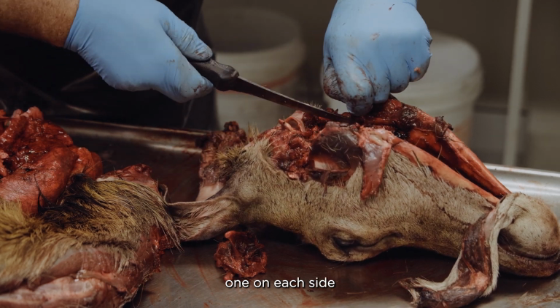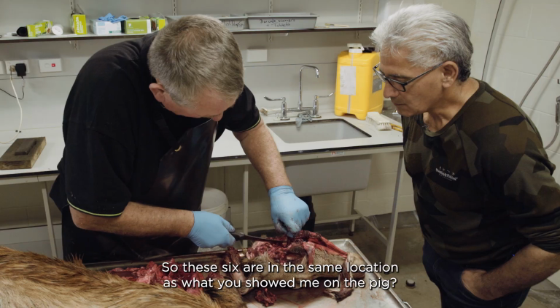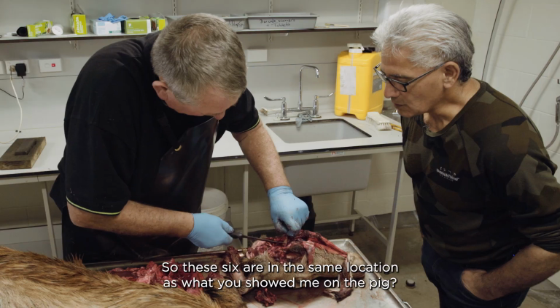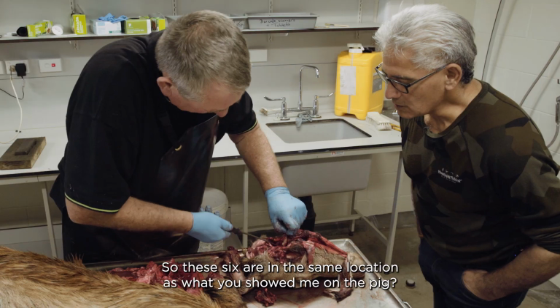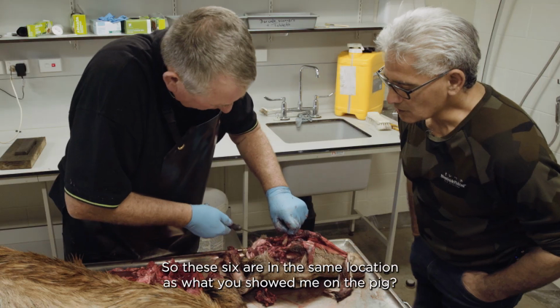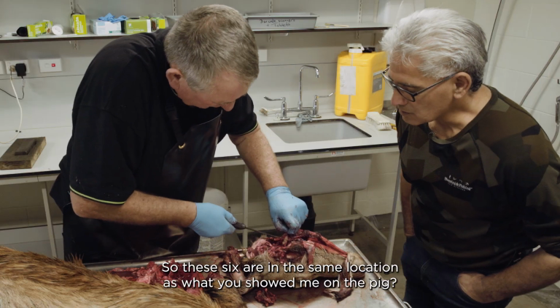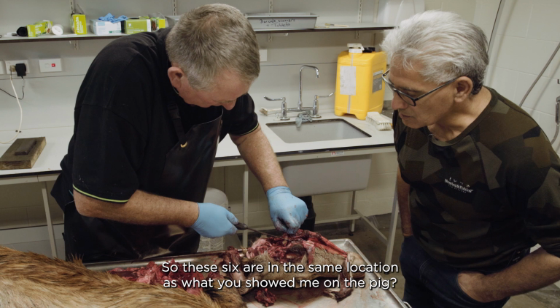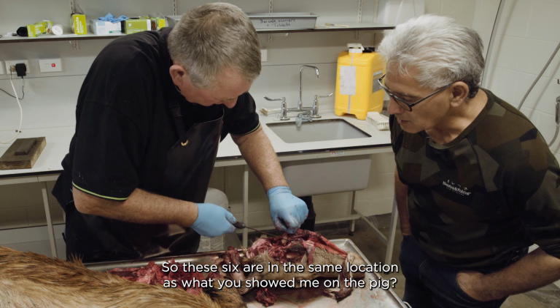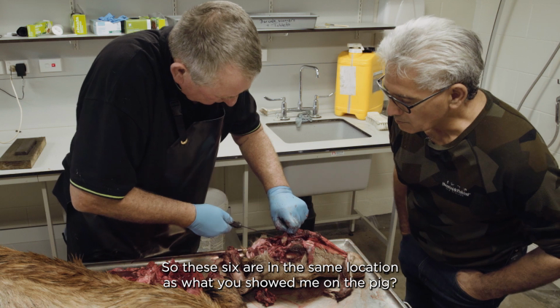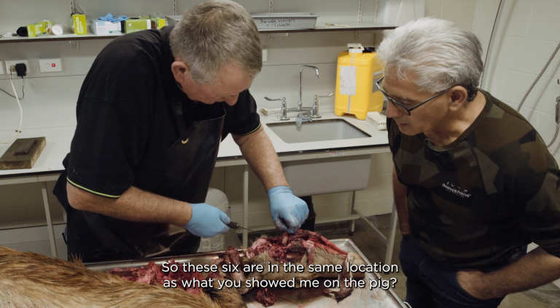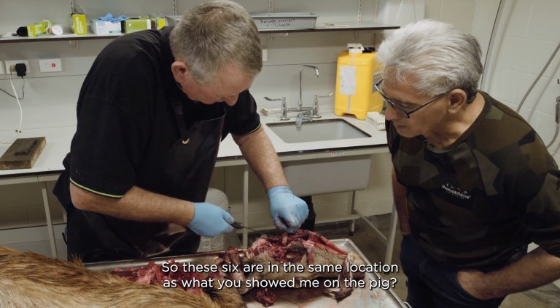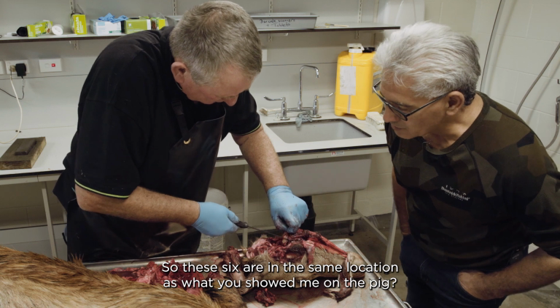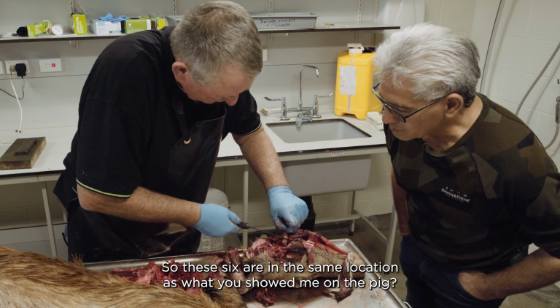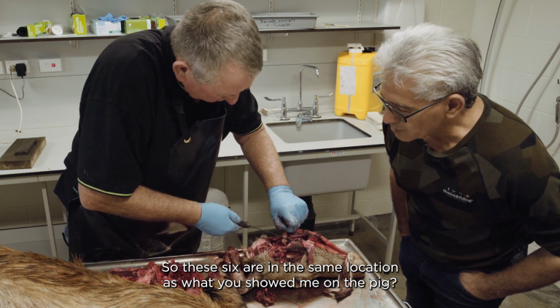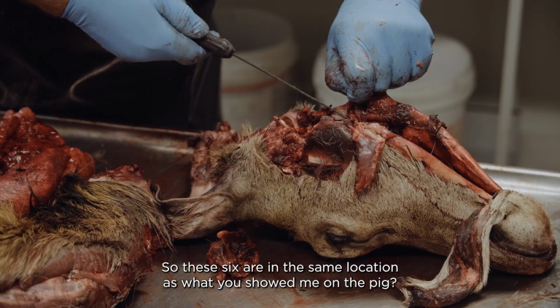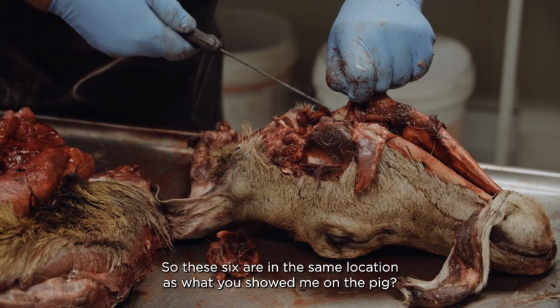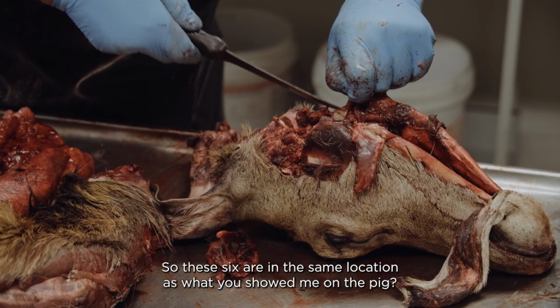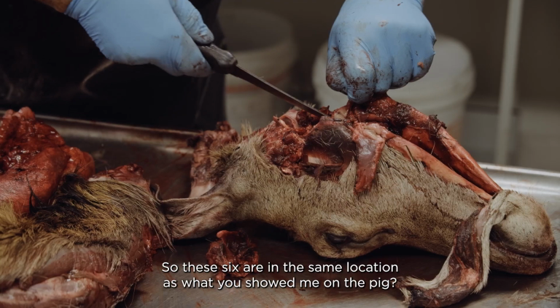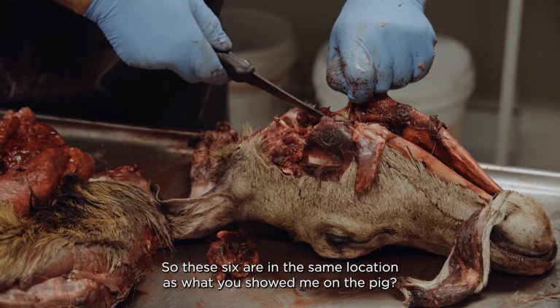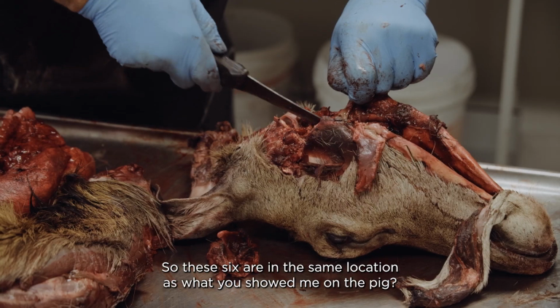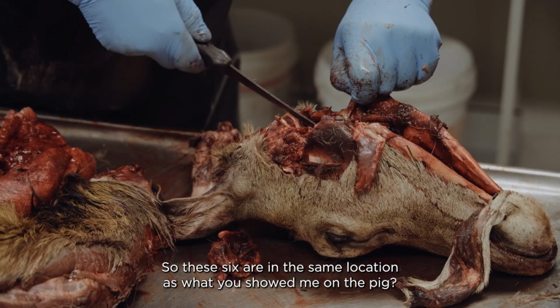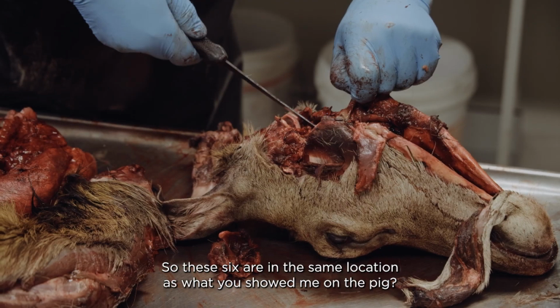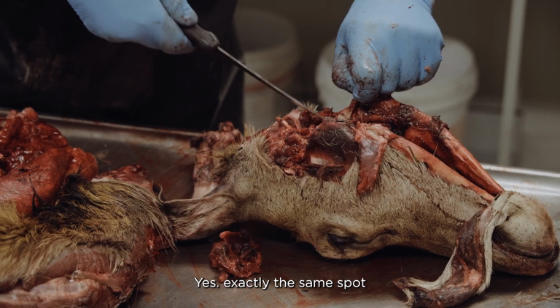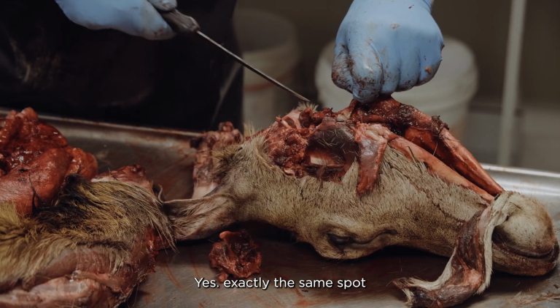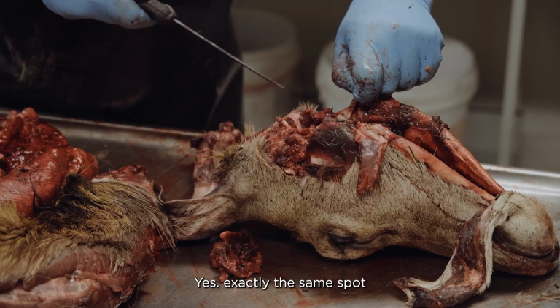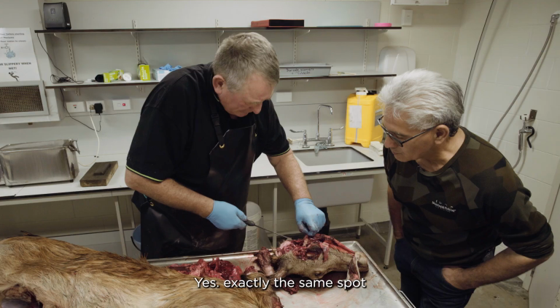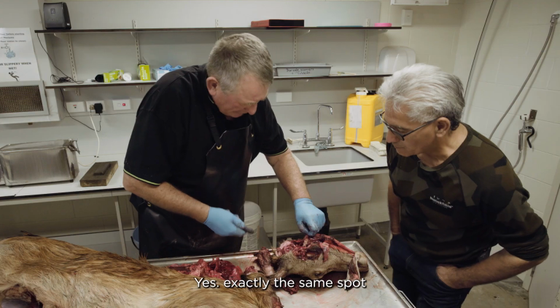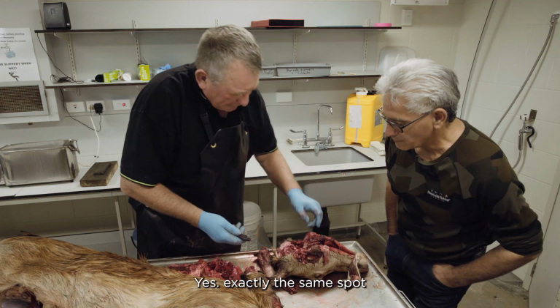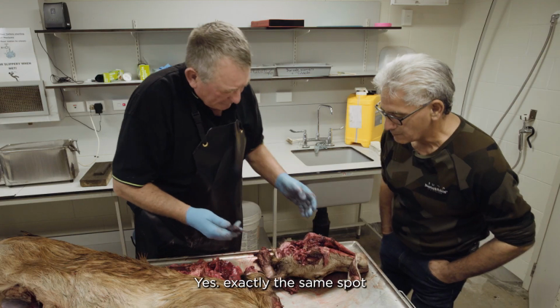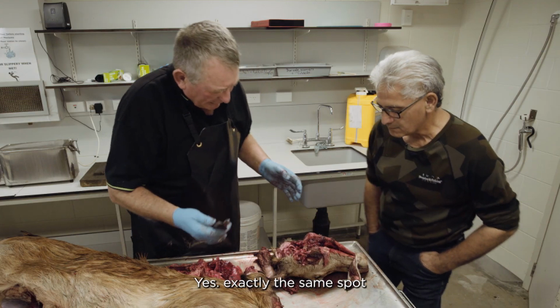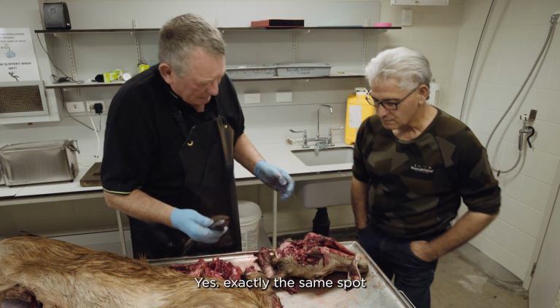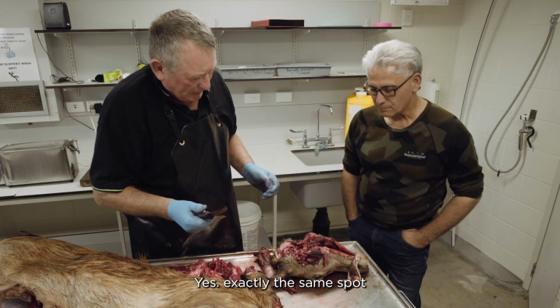So these glands are in the same location as what you showed me in the pig? Yes, exactly the same spot.